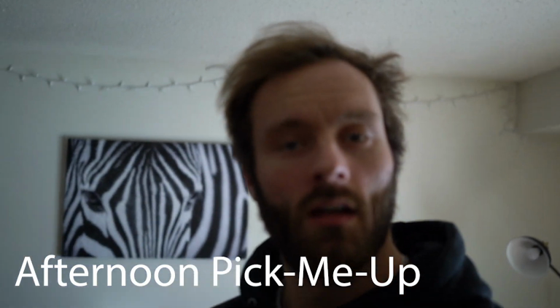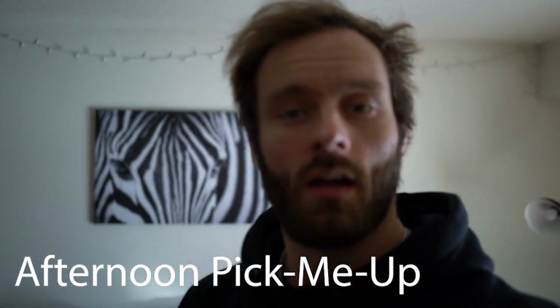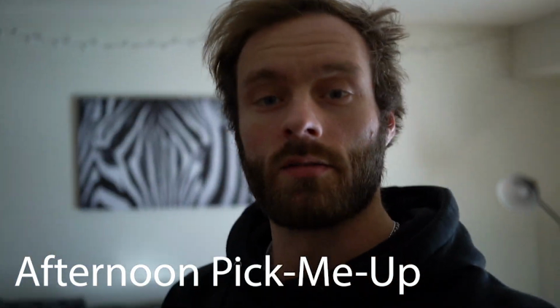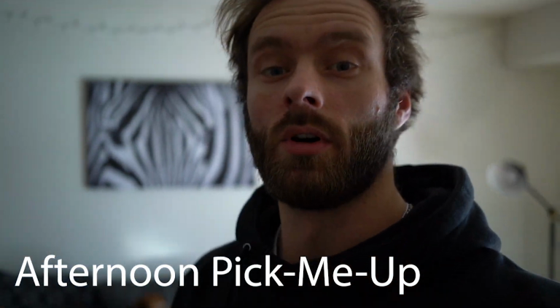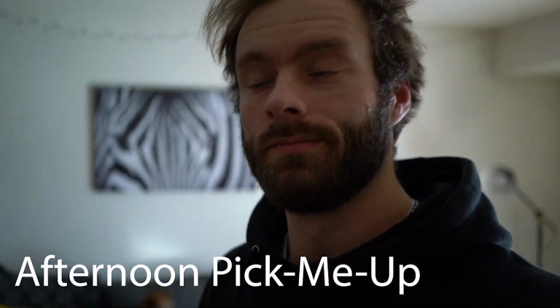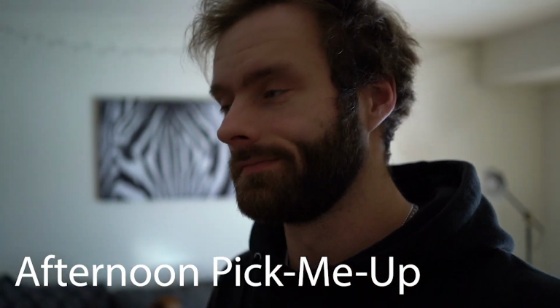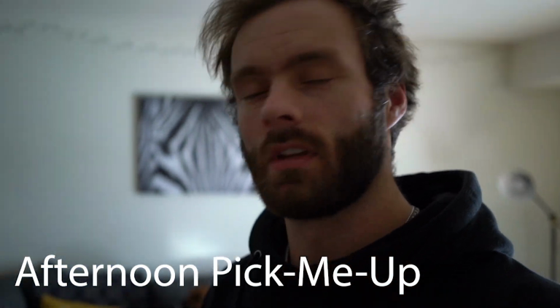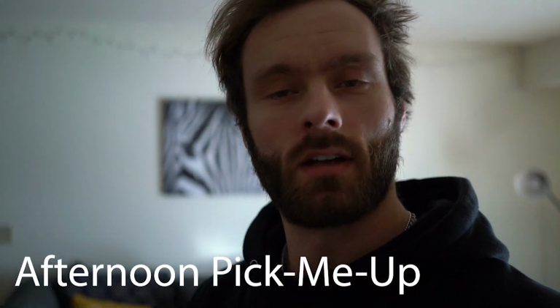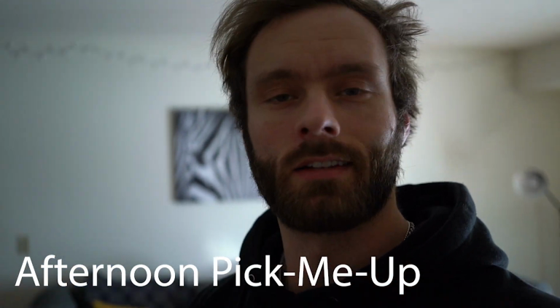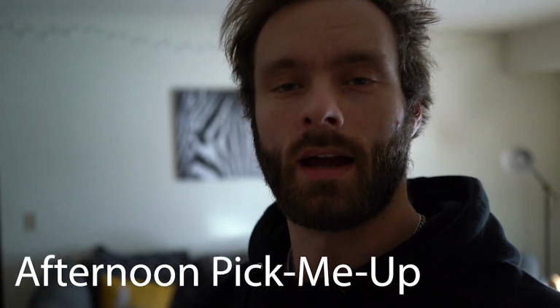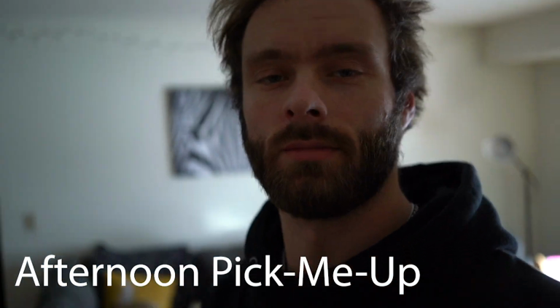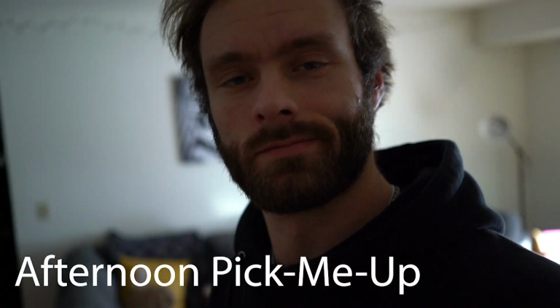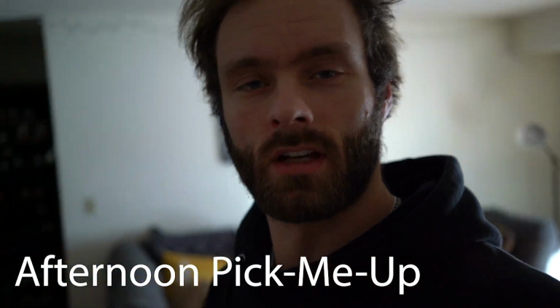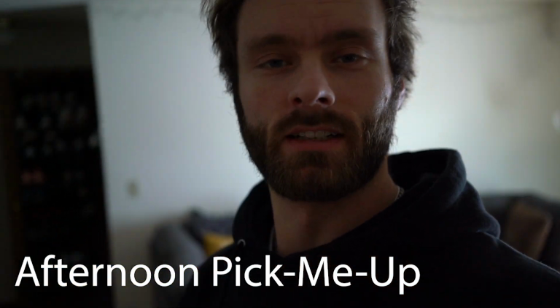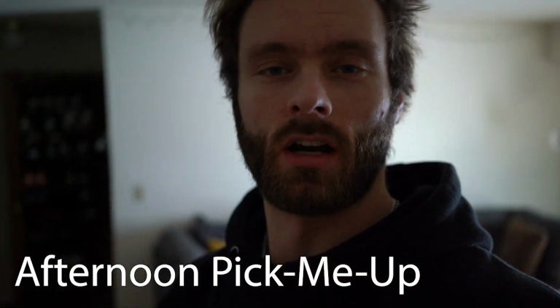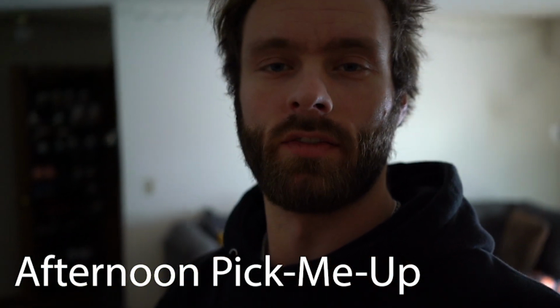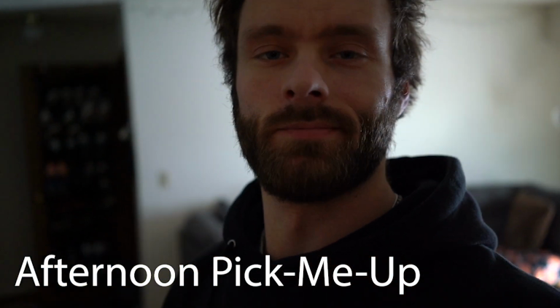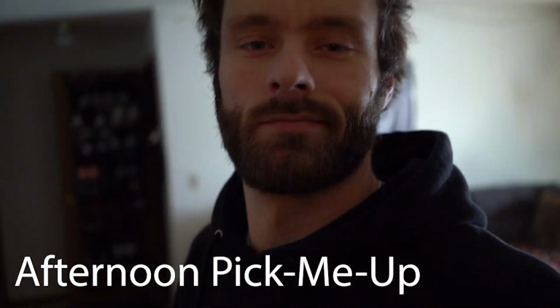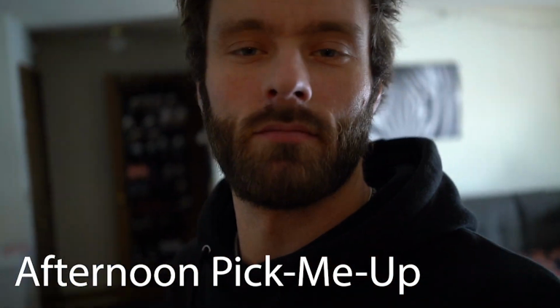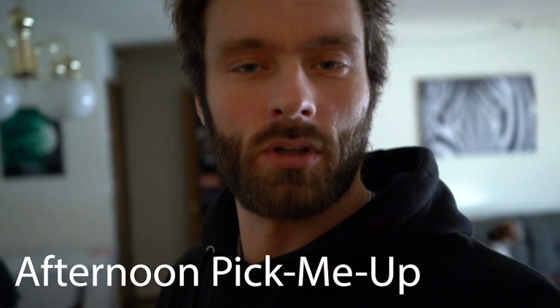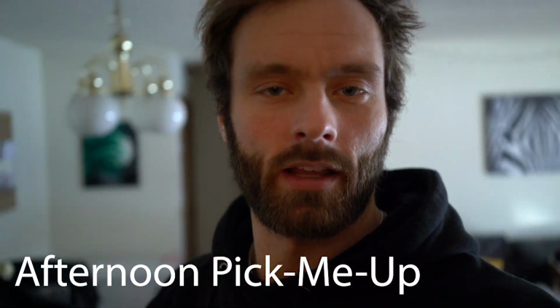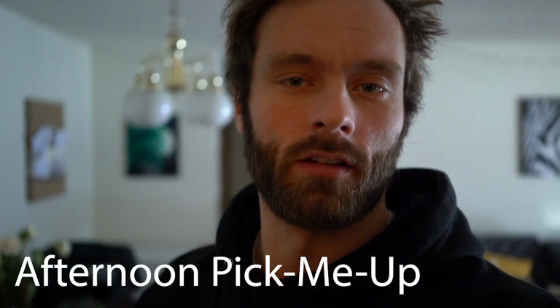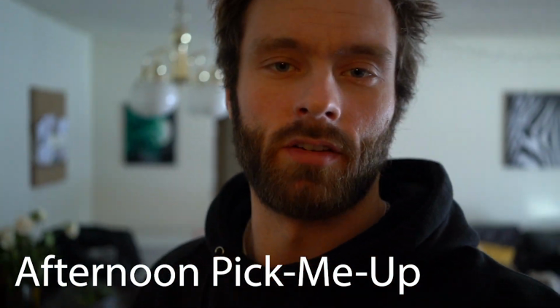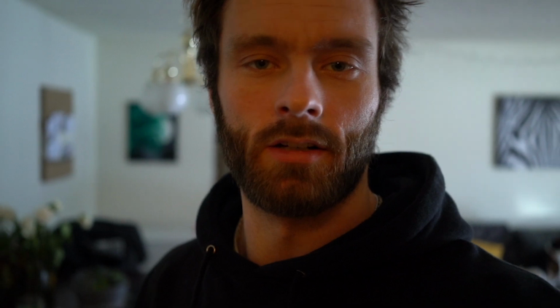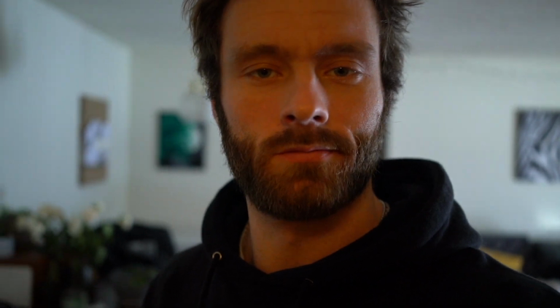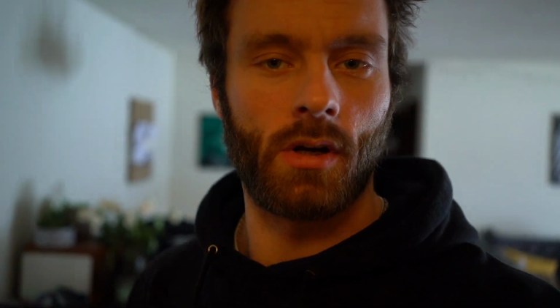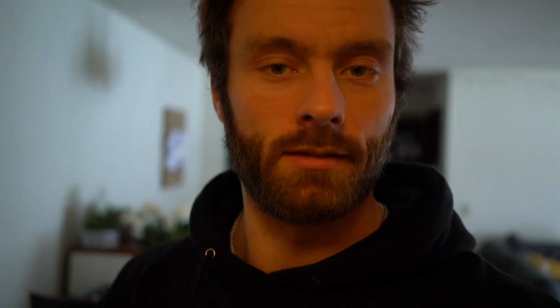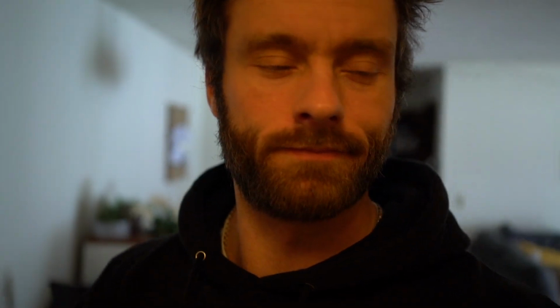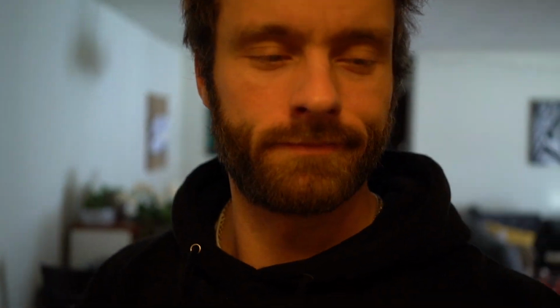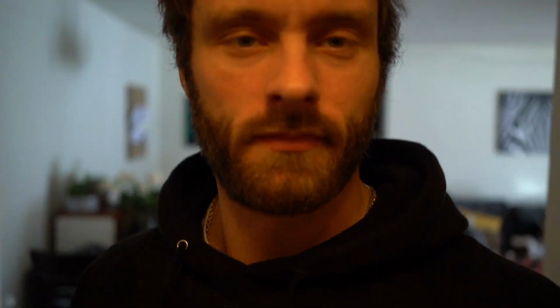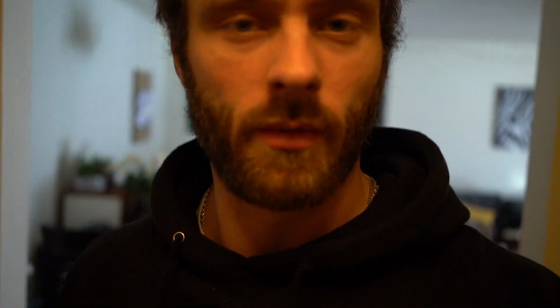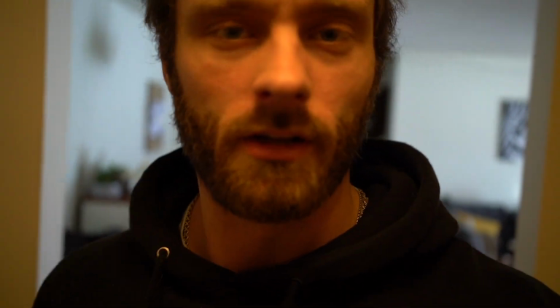I was bored, got out the camera, gonna make some coffee, put together a little video — why not? Here we go.